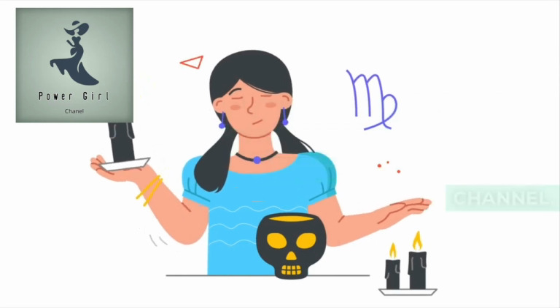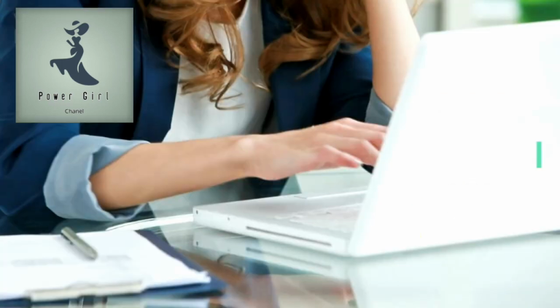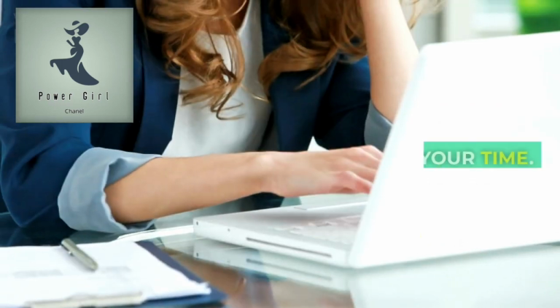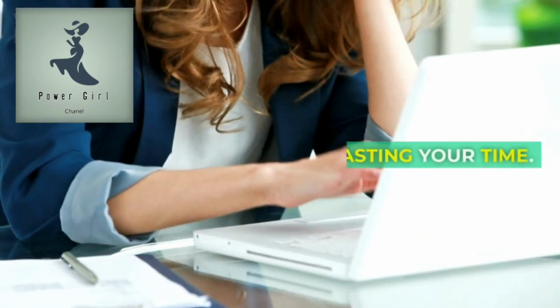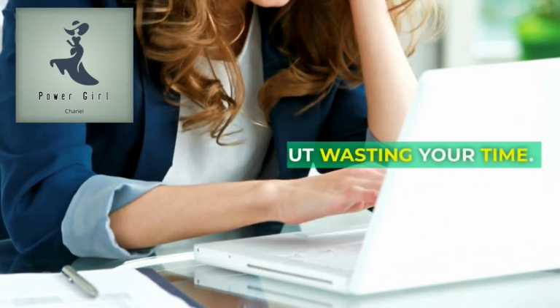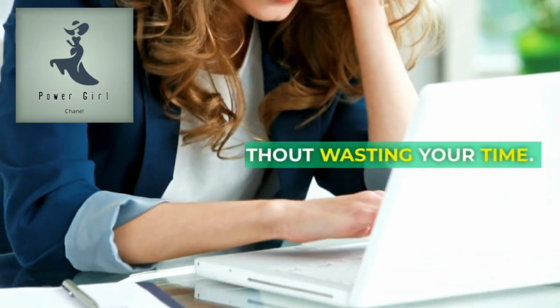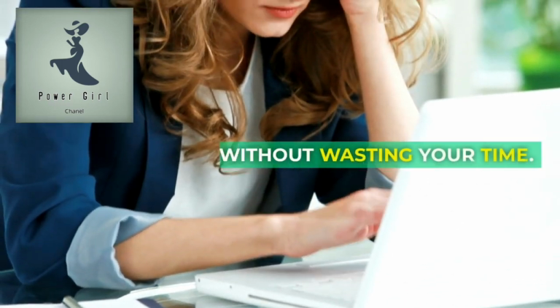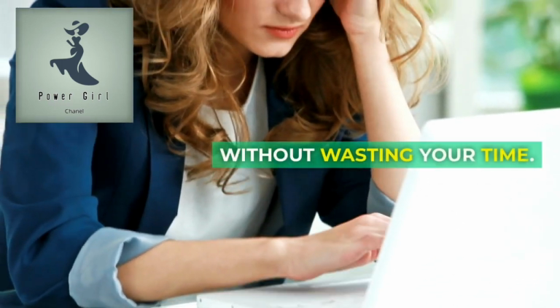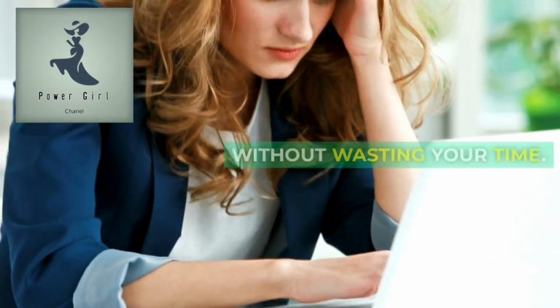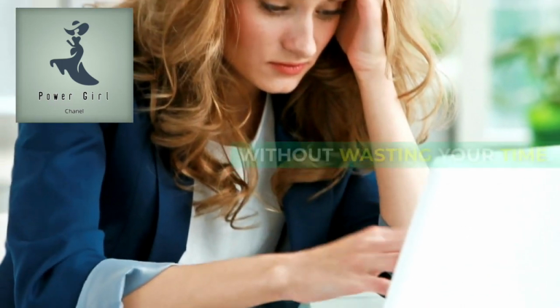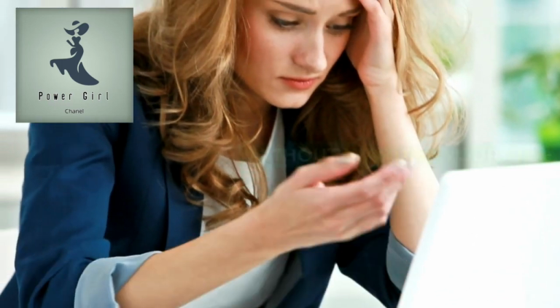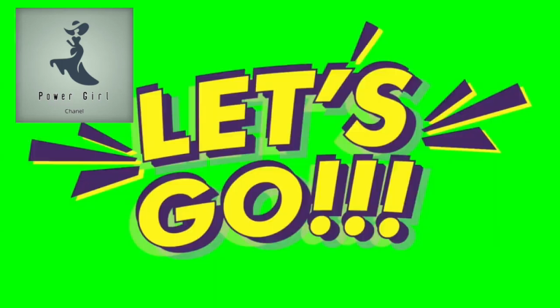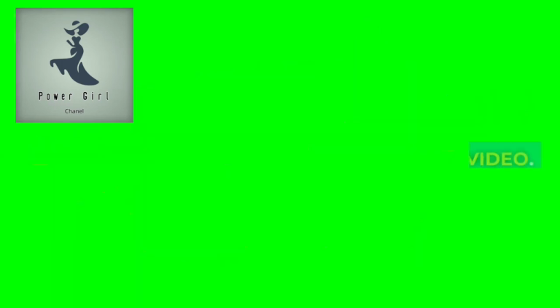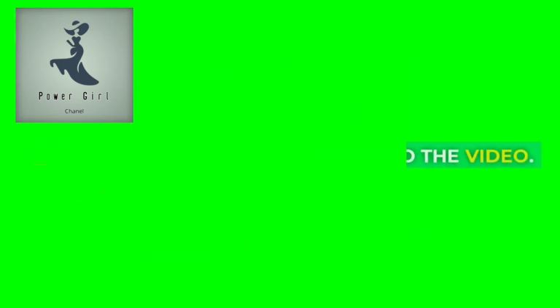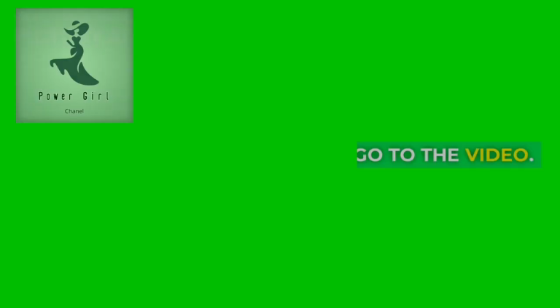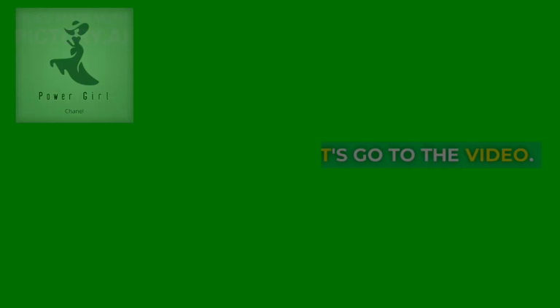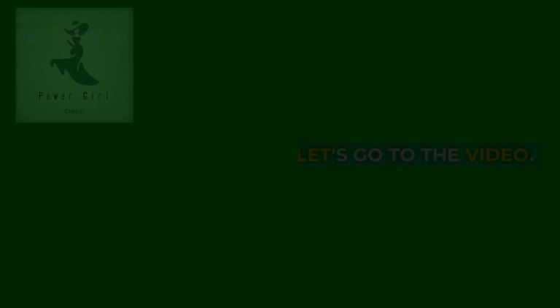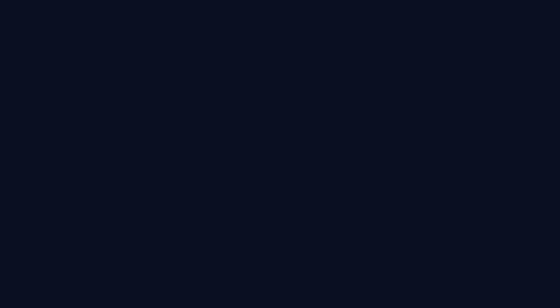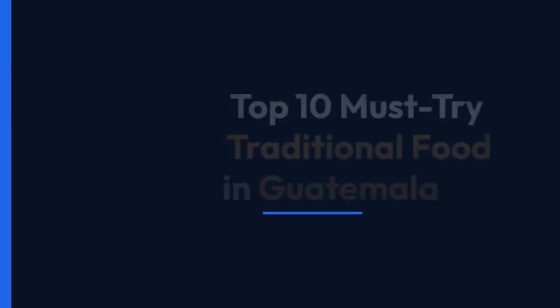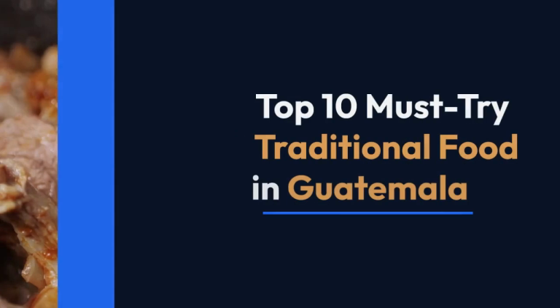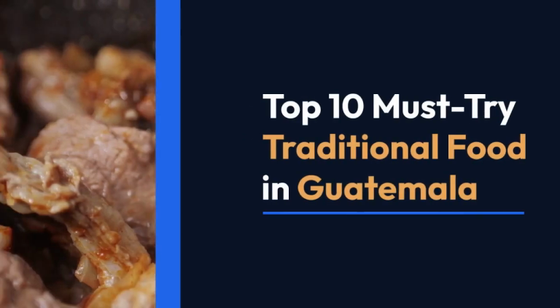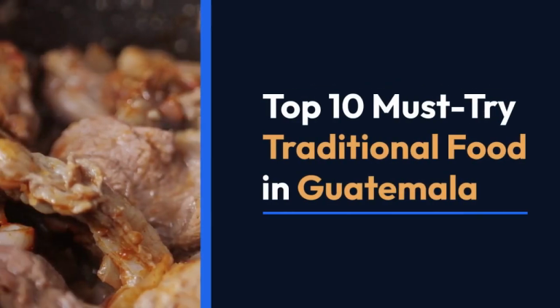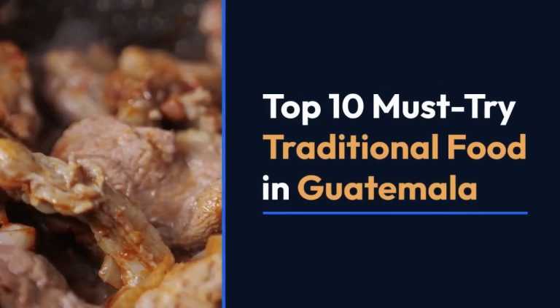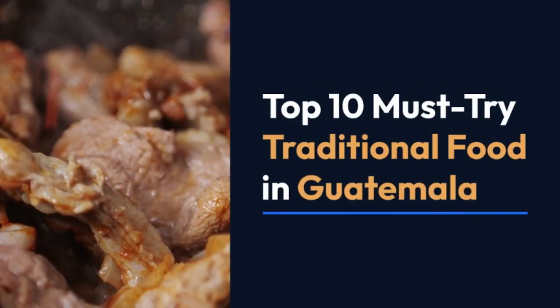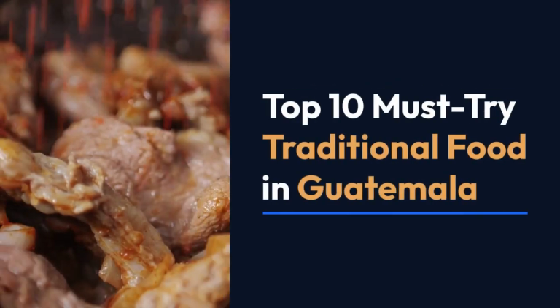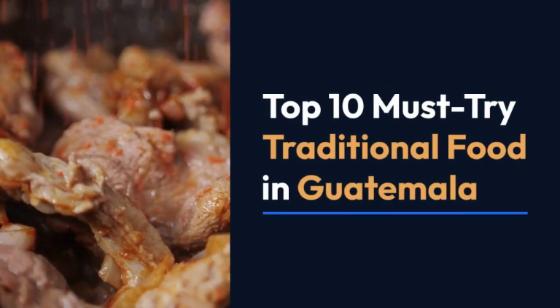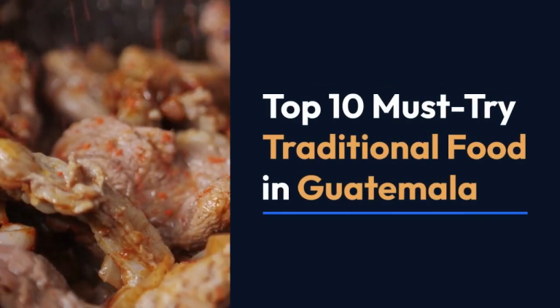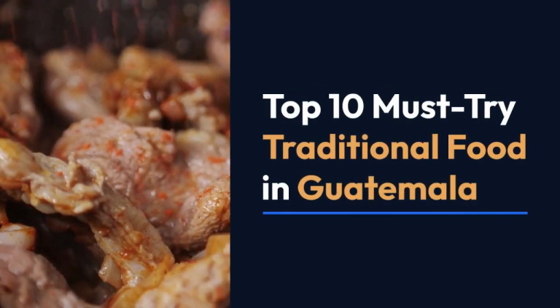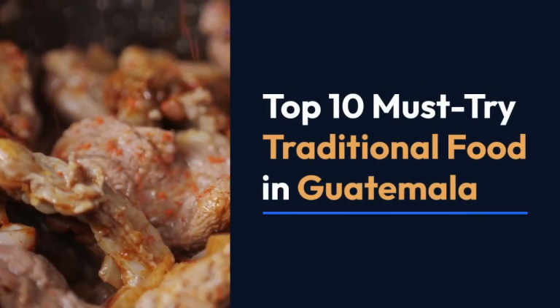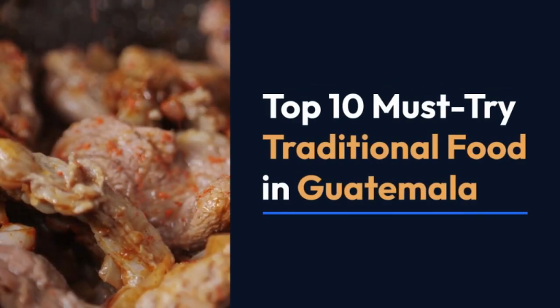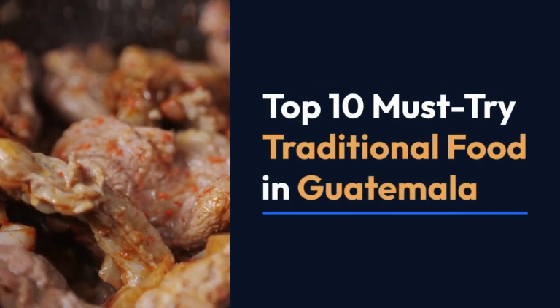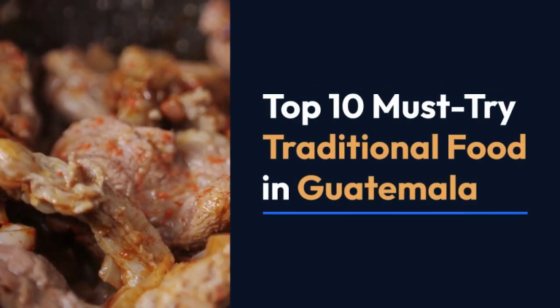Without wasting your time, let's go to the video. Top 10 must-try traditional food in Guatemala.